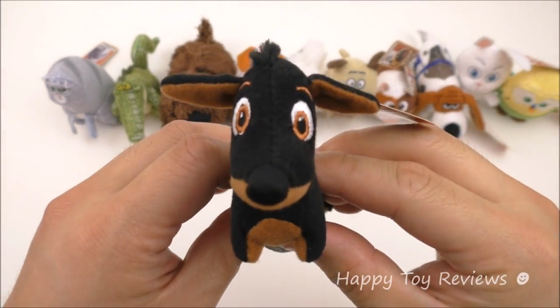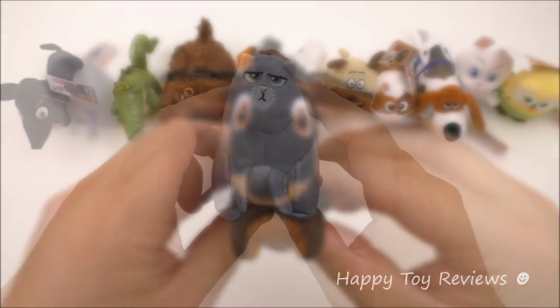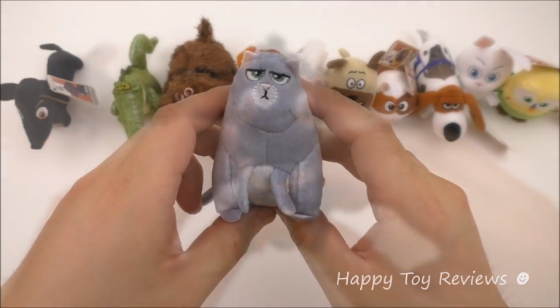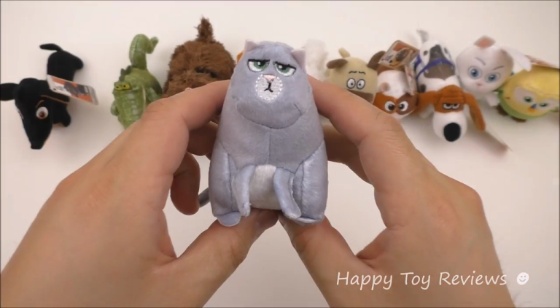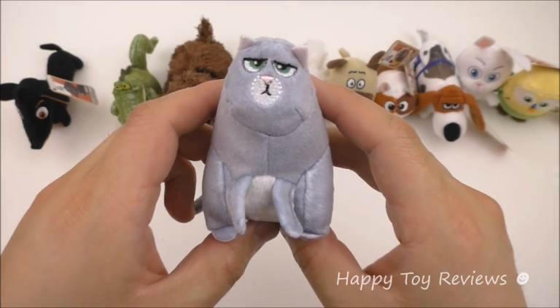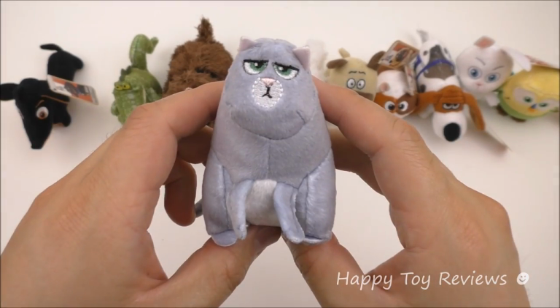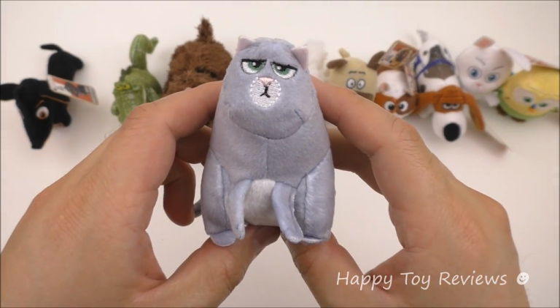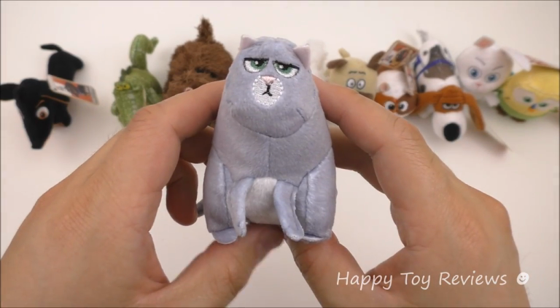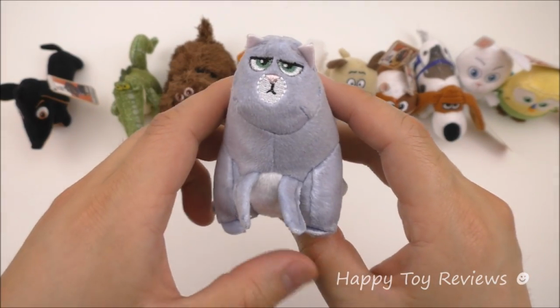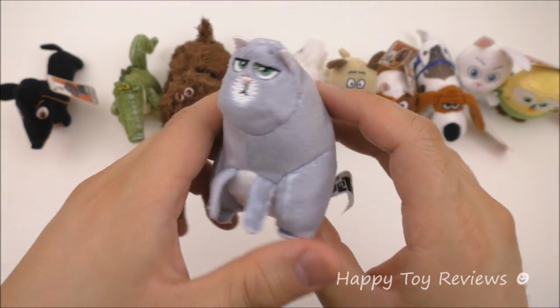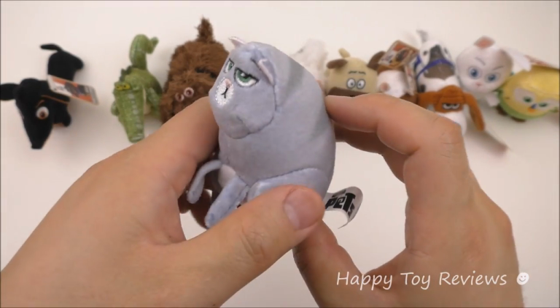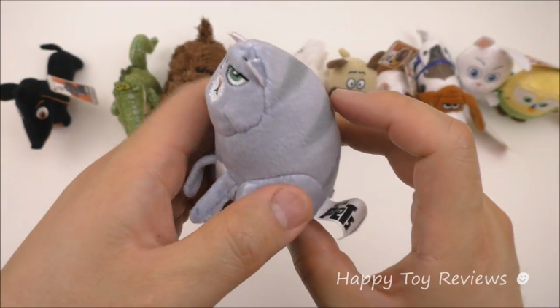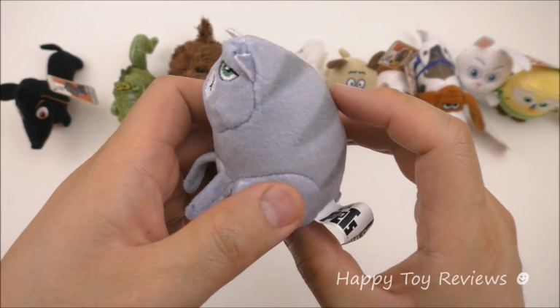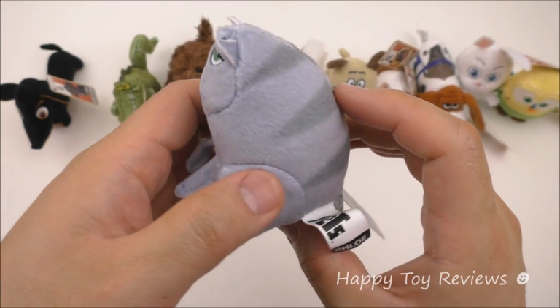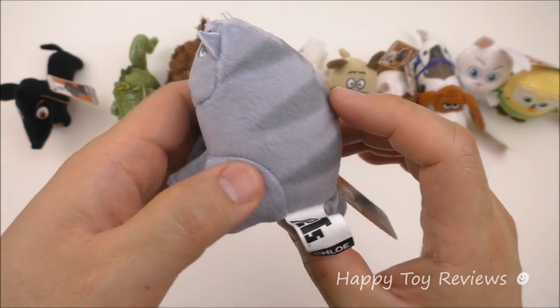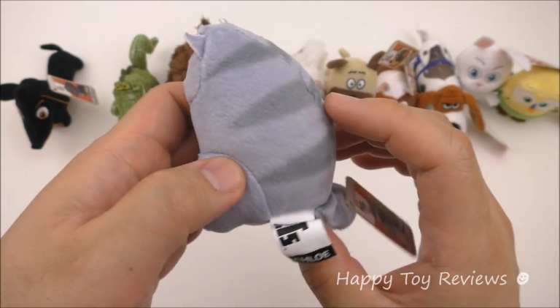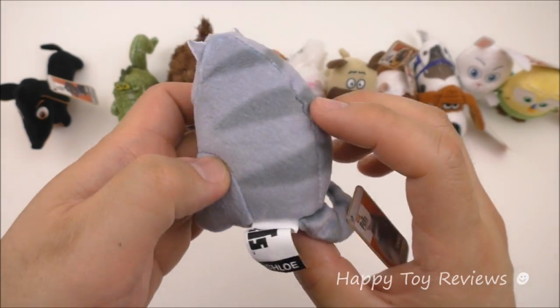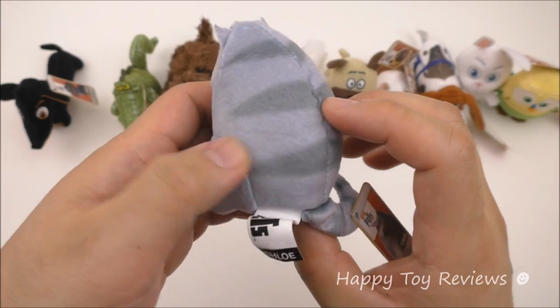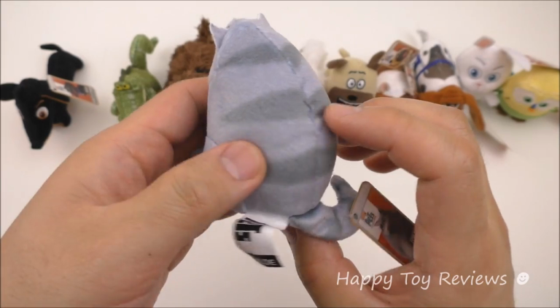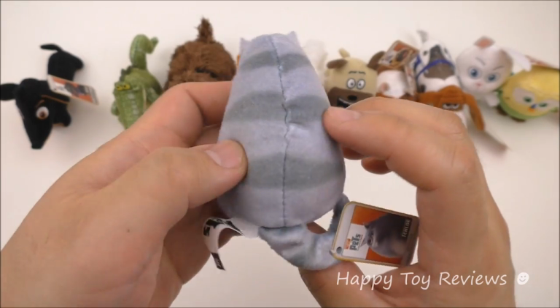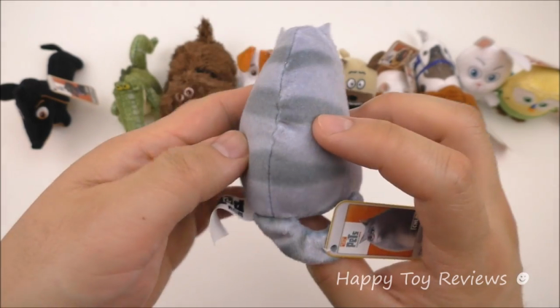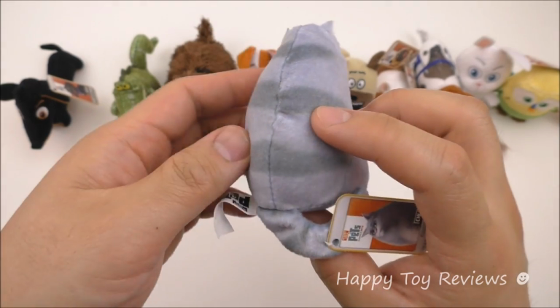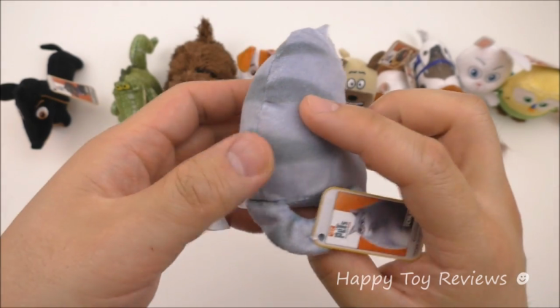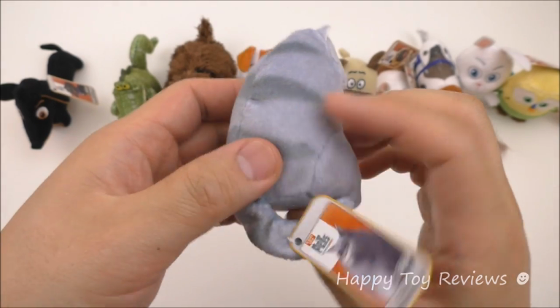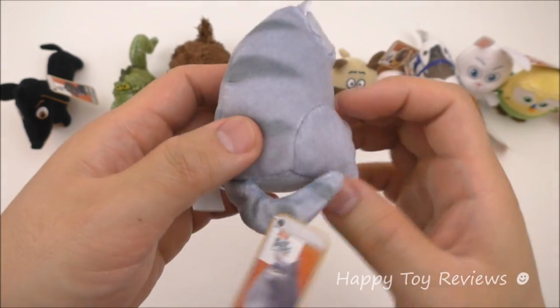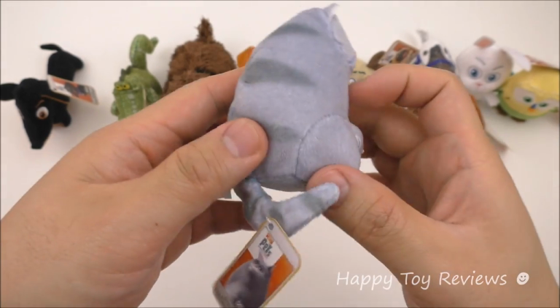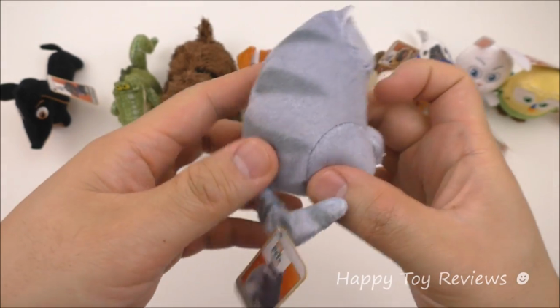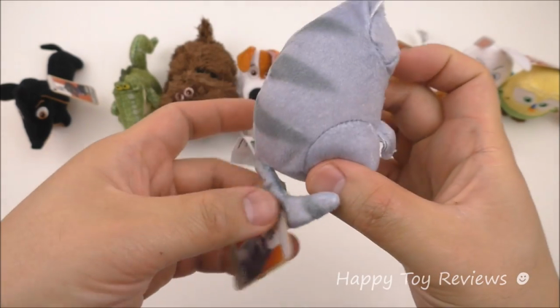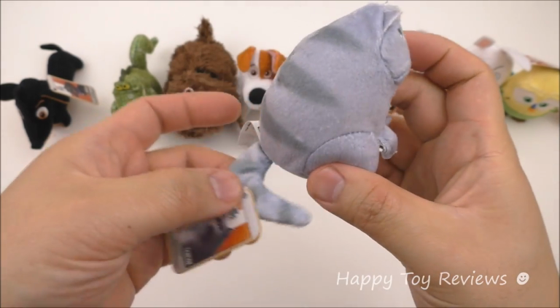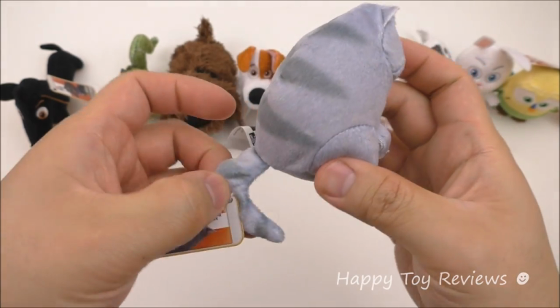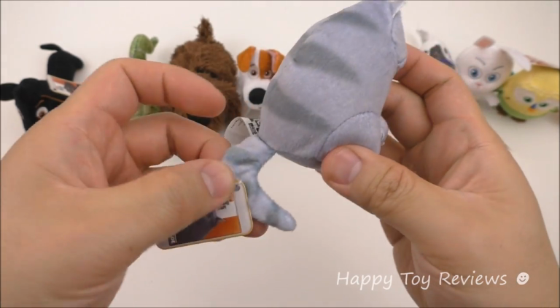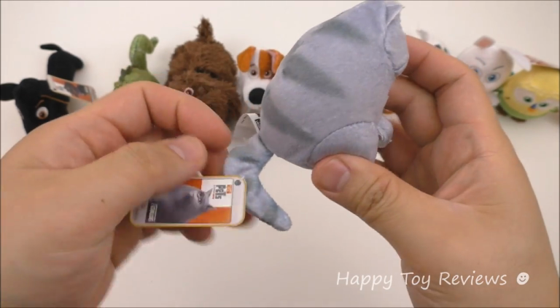Toy number 2 is Chloe and she's an obese tabby cat. You can see she is a little bit overweight.